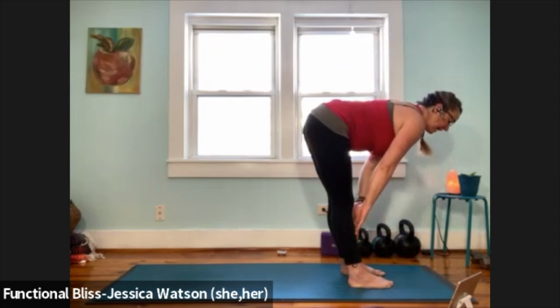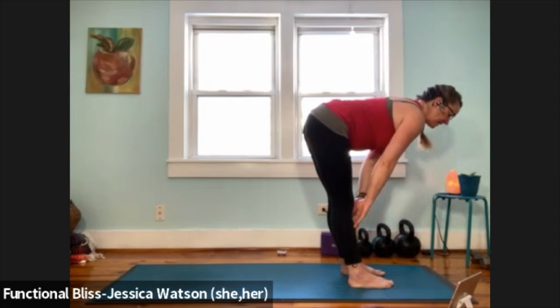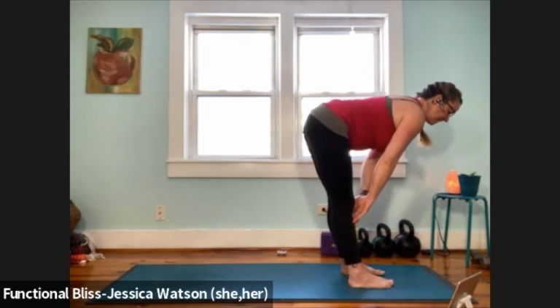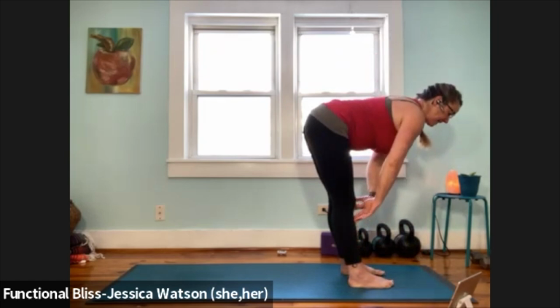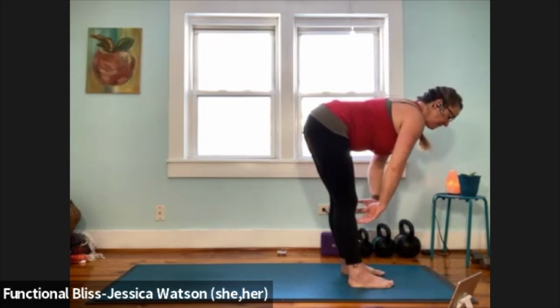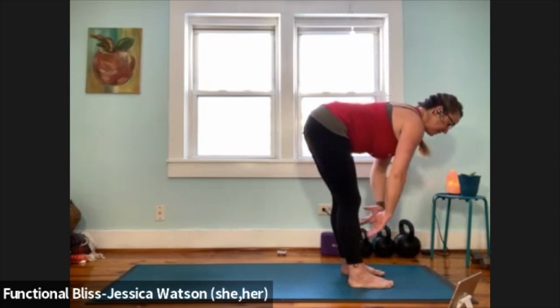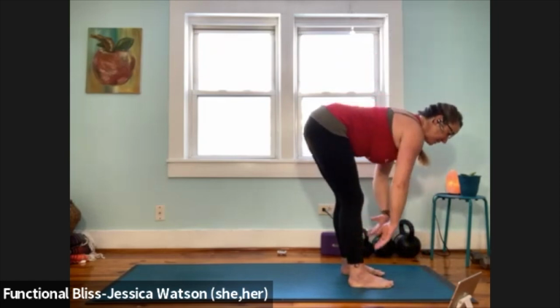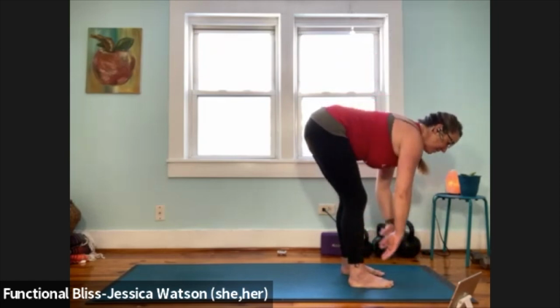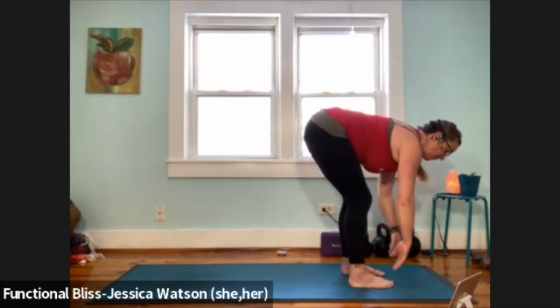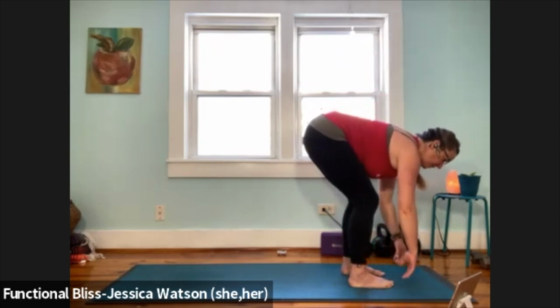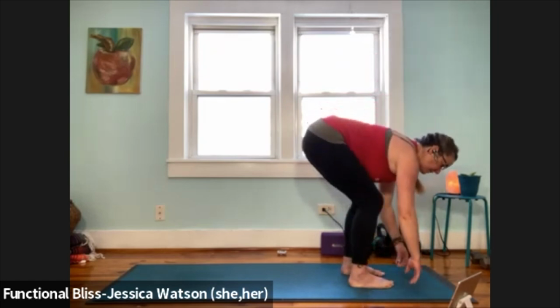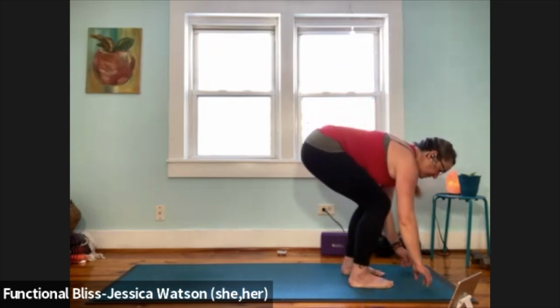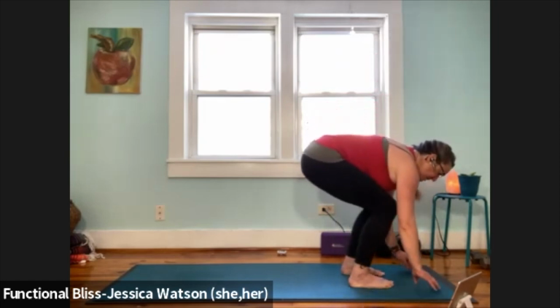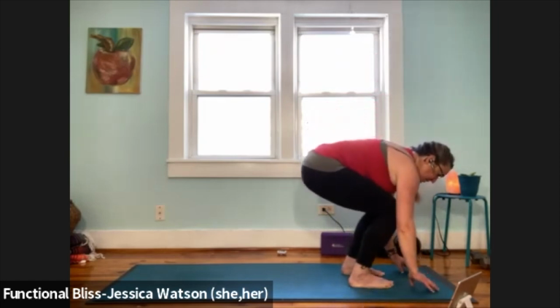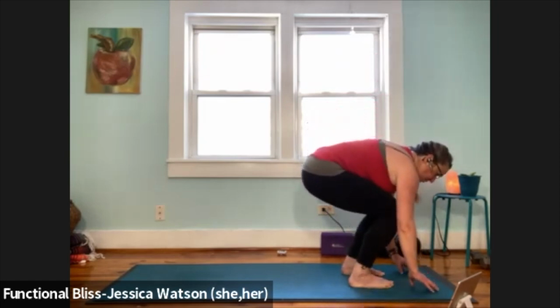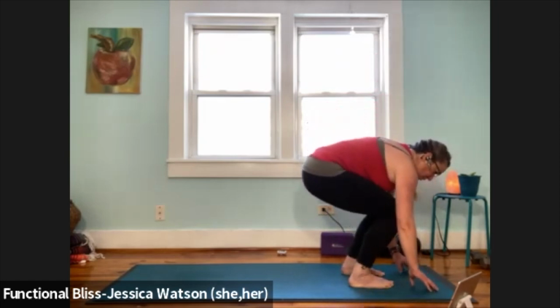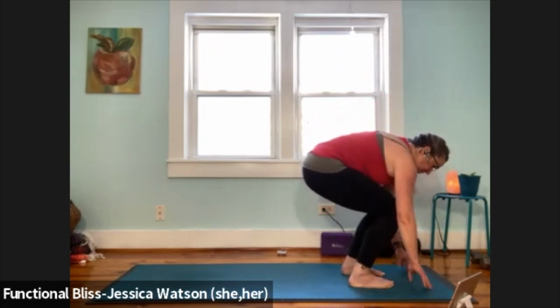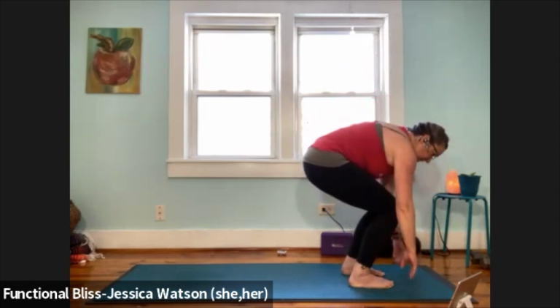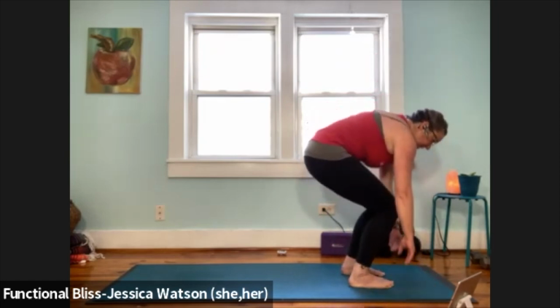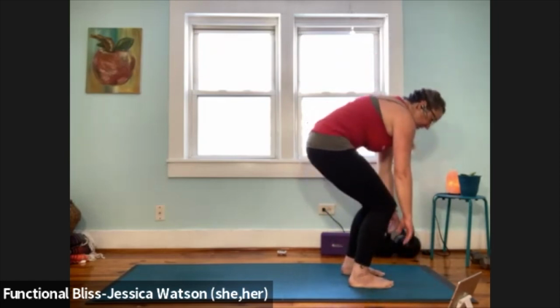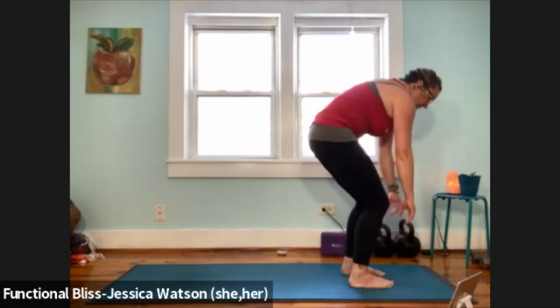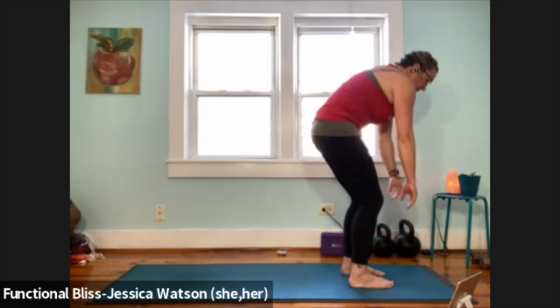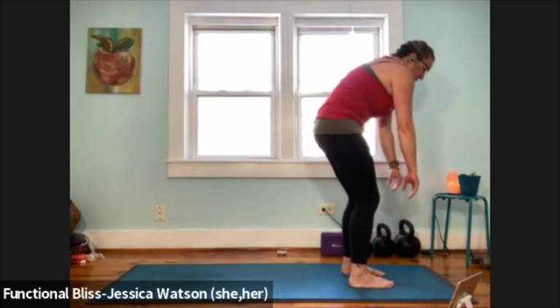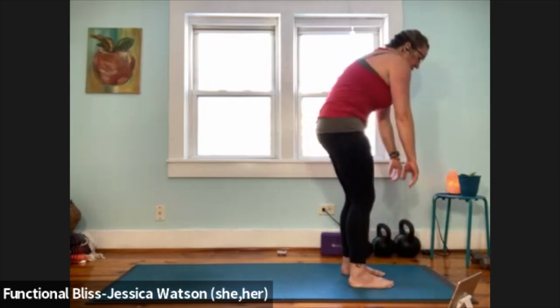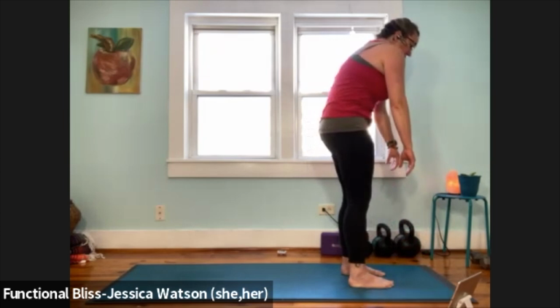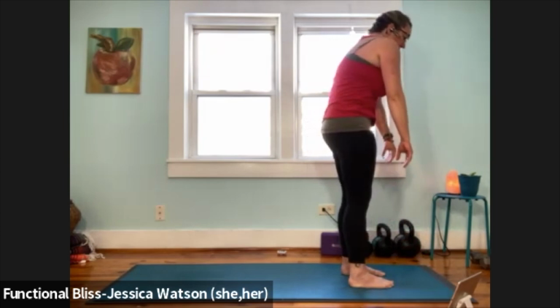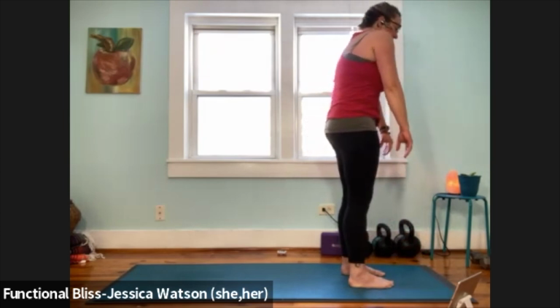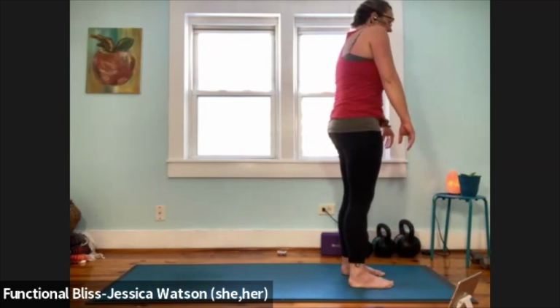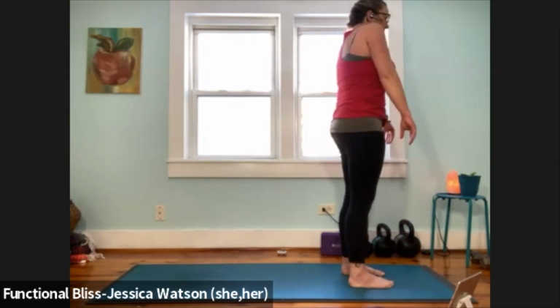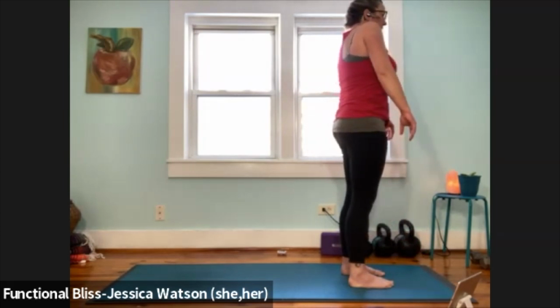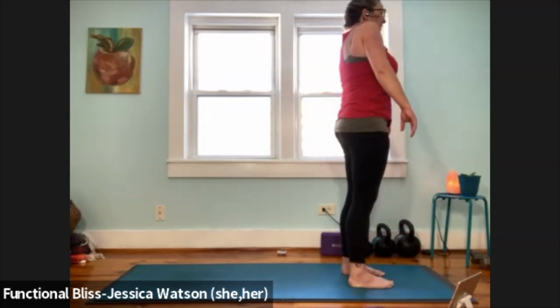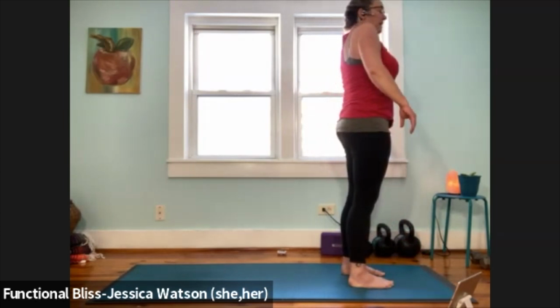Exhale to soften down, bend your knees a lot, pull the abdominal muscles in, roll up to a standing position. Roll your shoulders up to your ears, around, down and back.